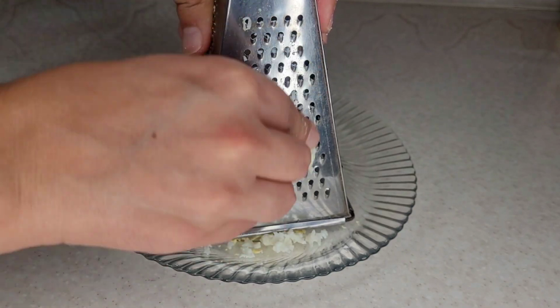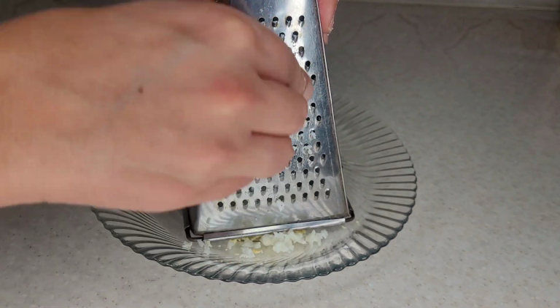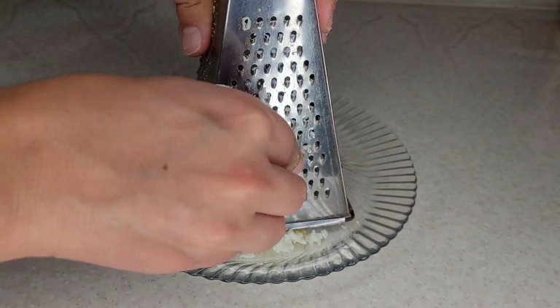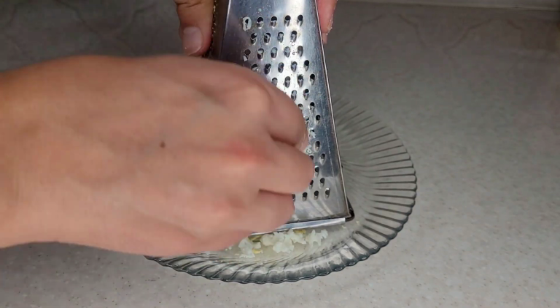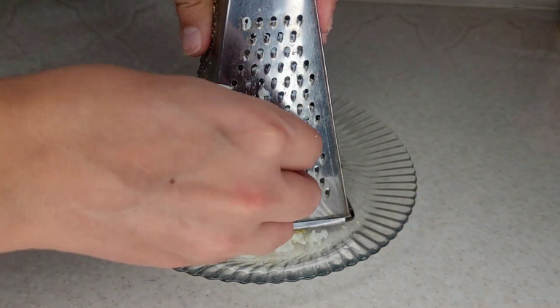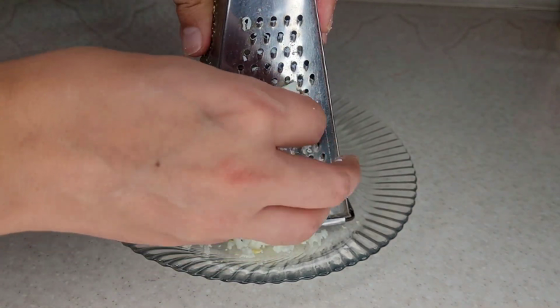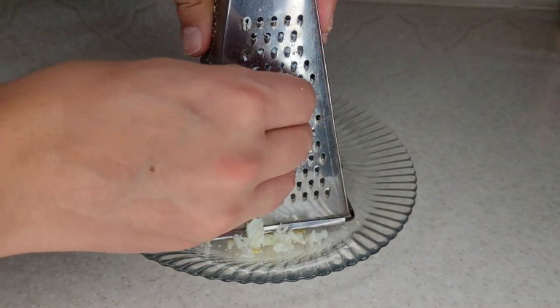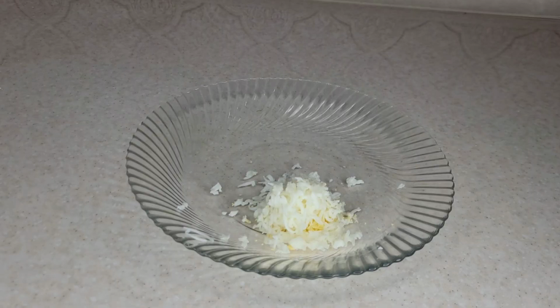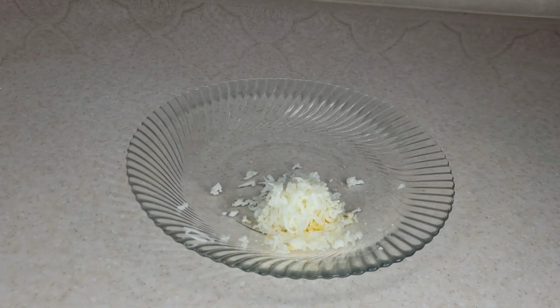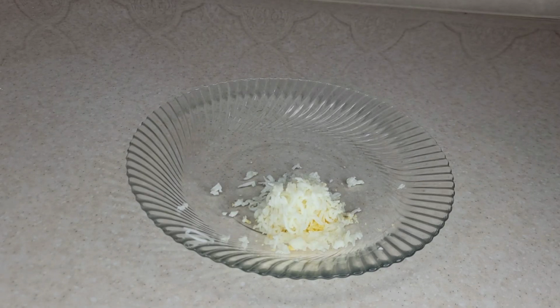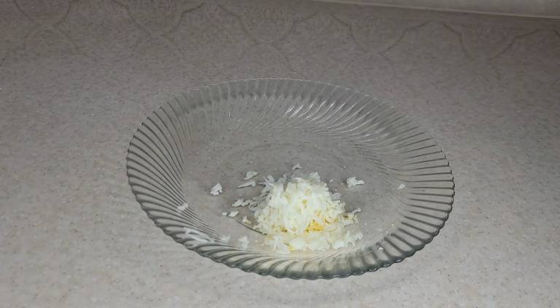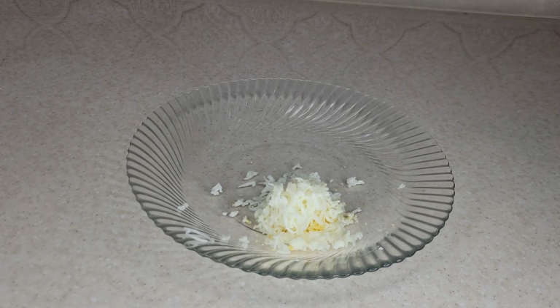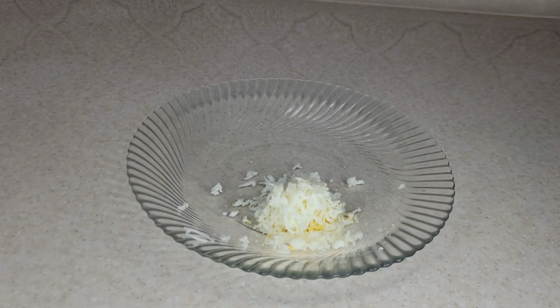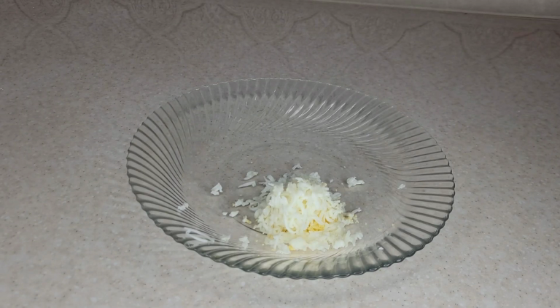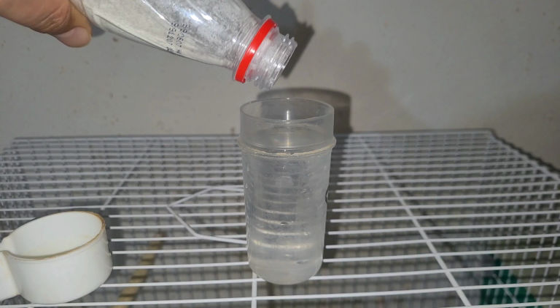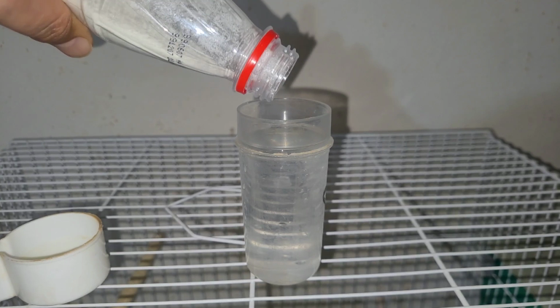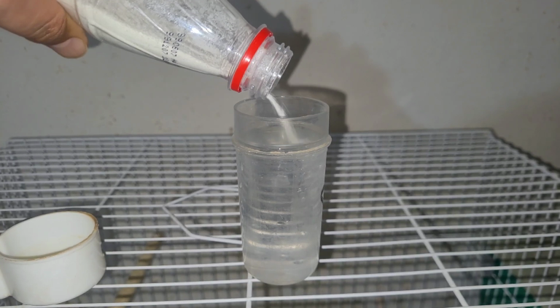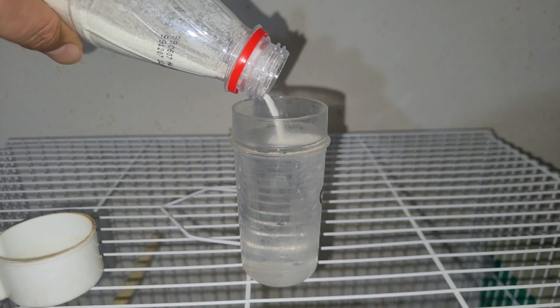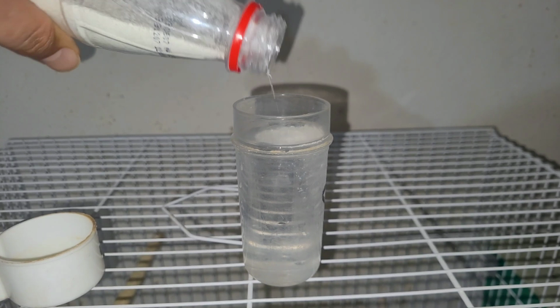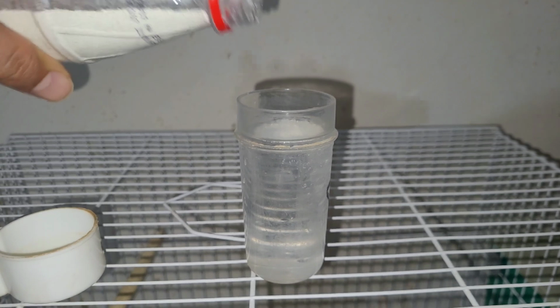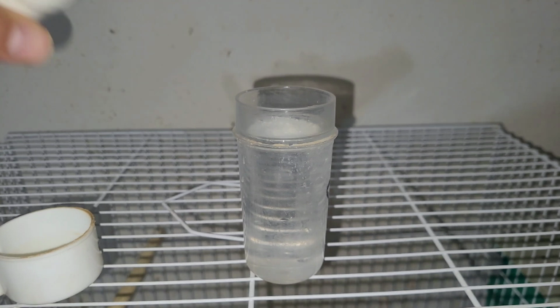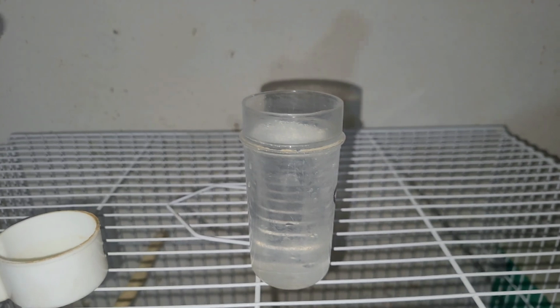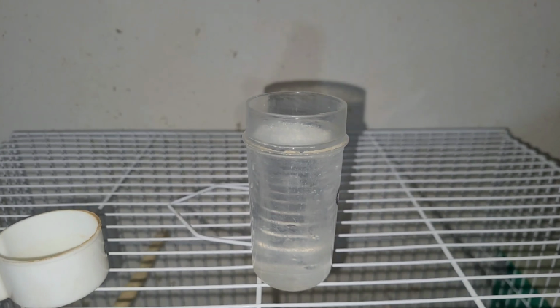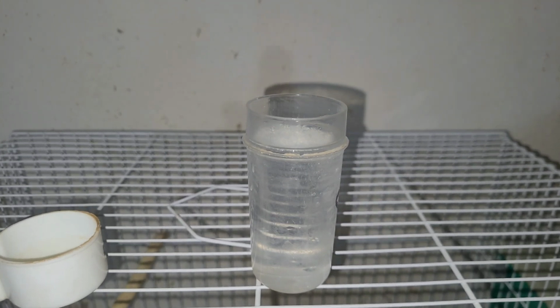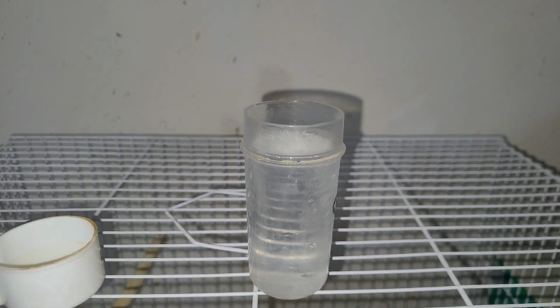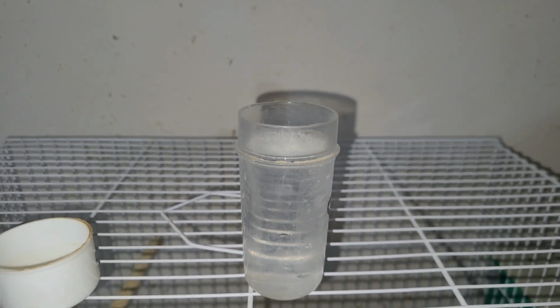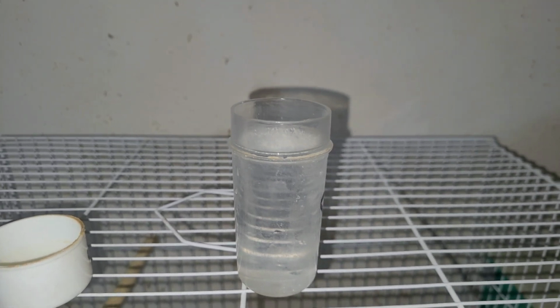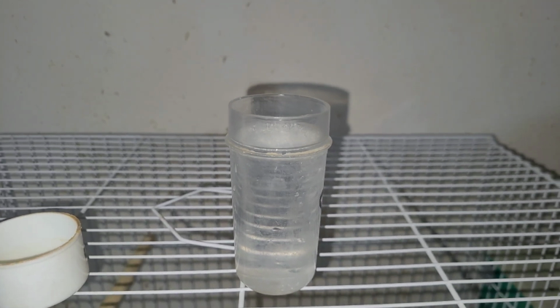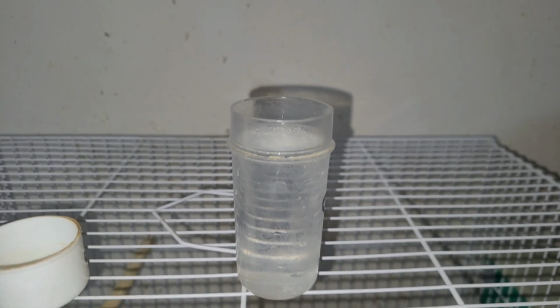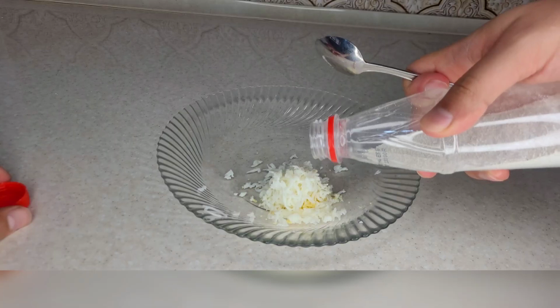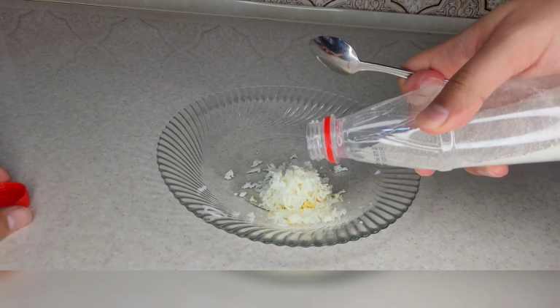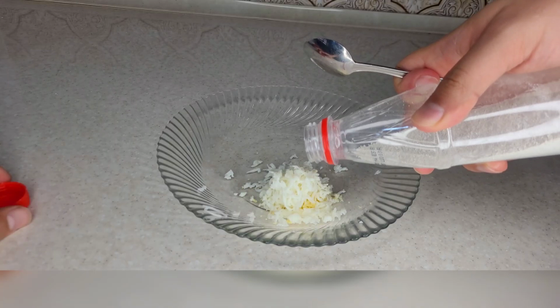By pouring eggshell powder into the water and on the soft food of the birds, the lack of calcium is compensated.